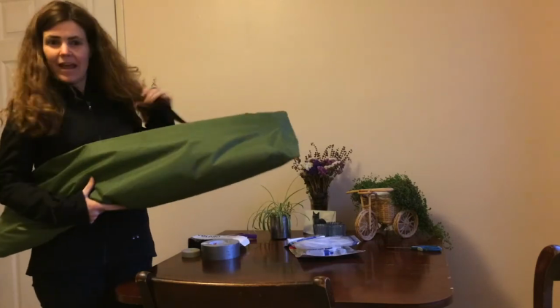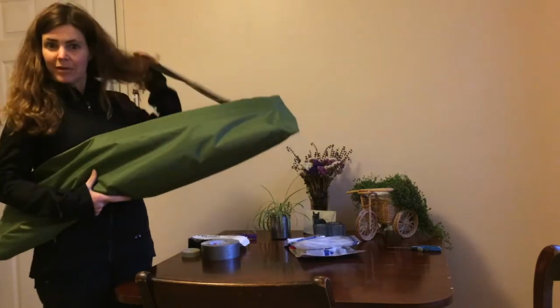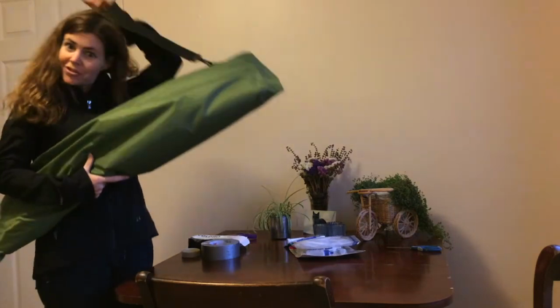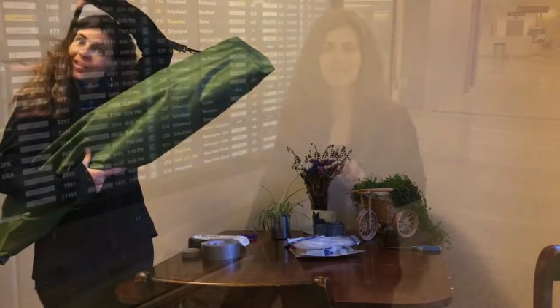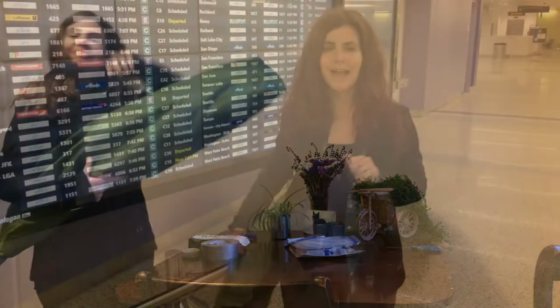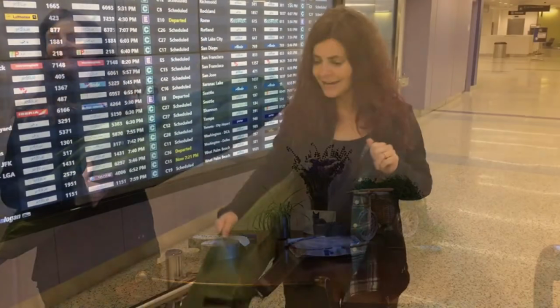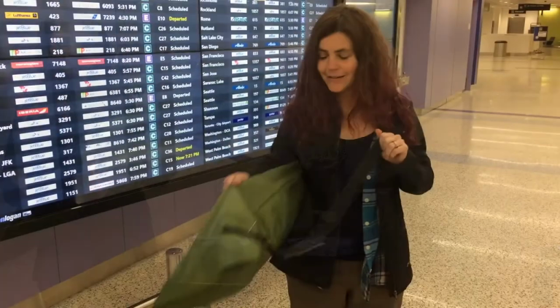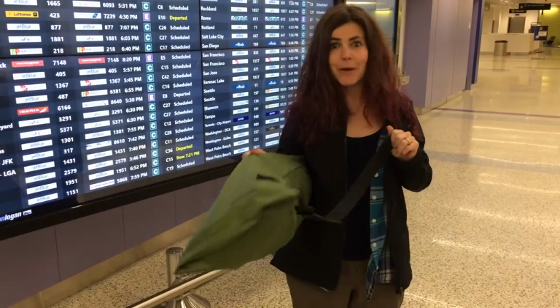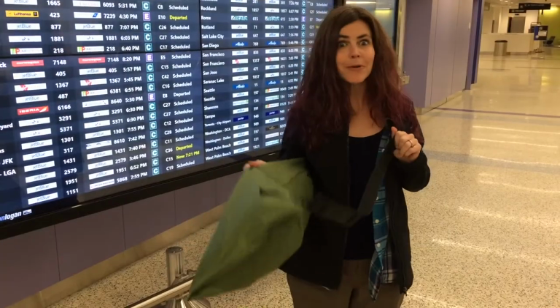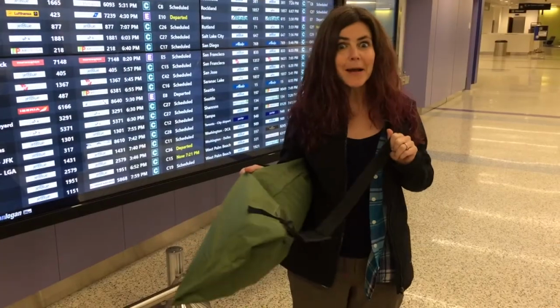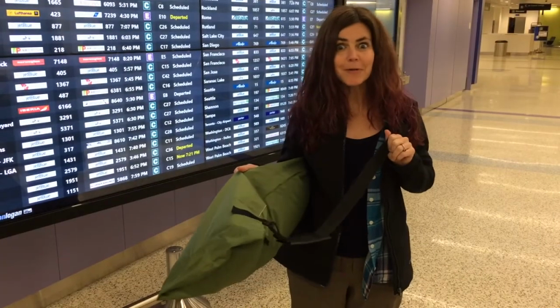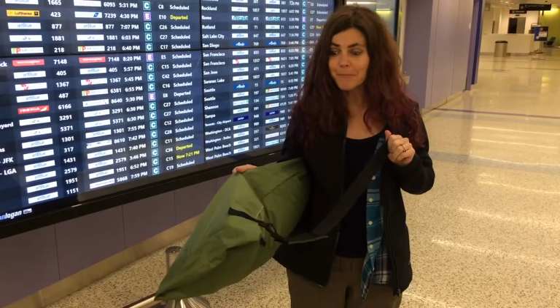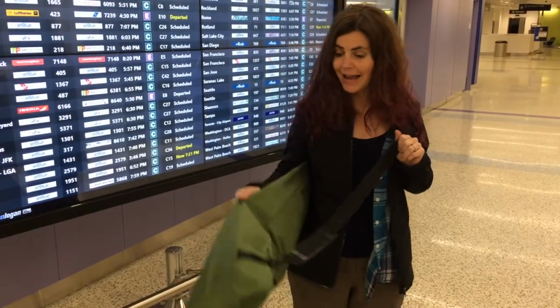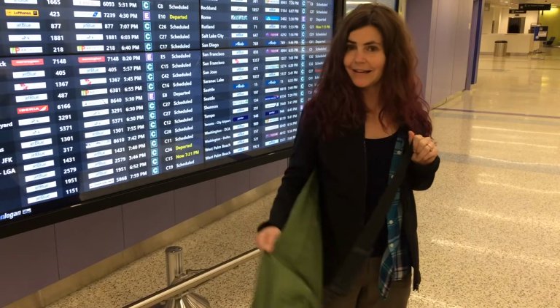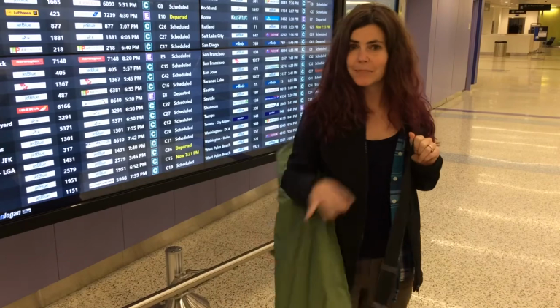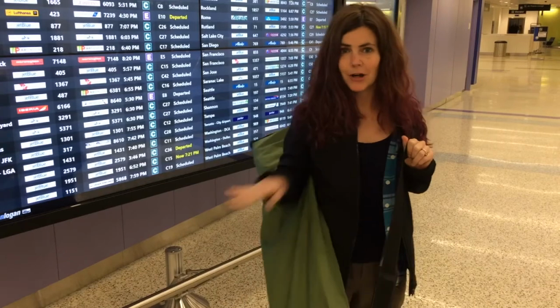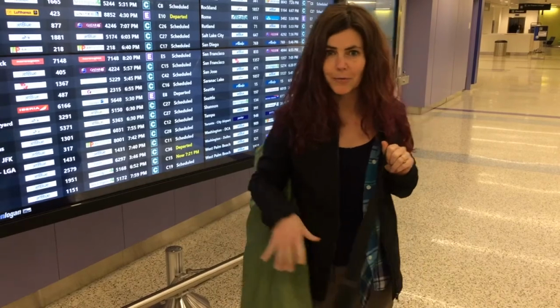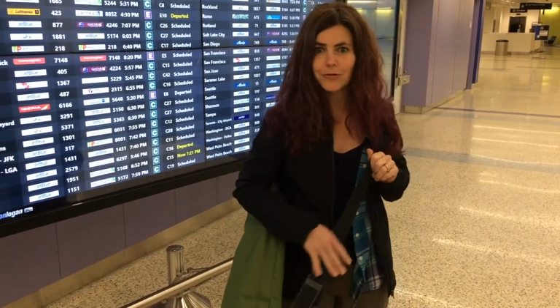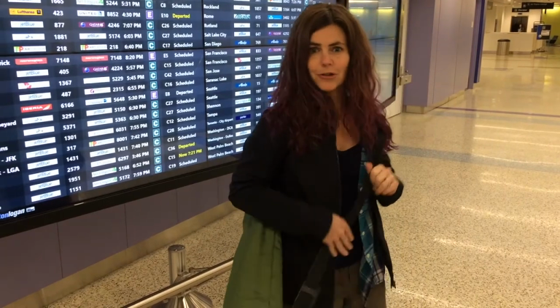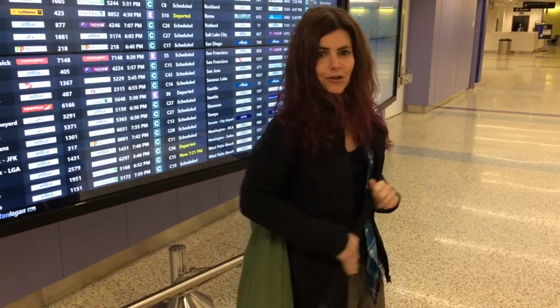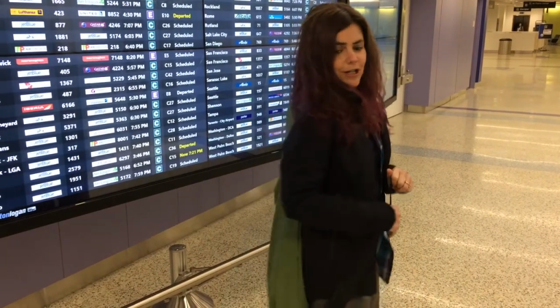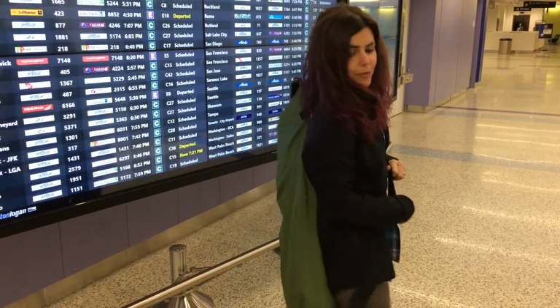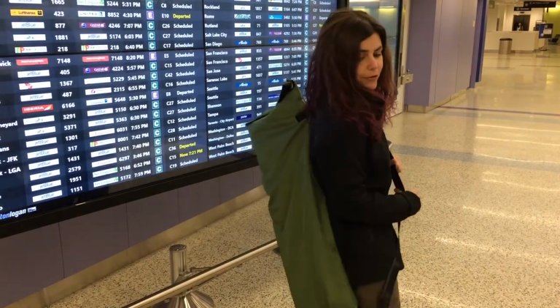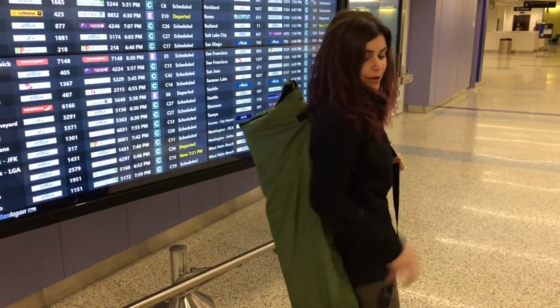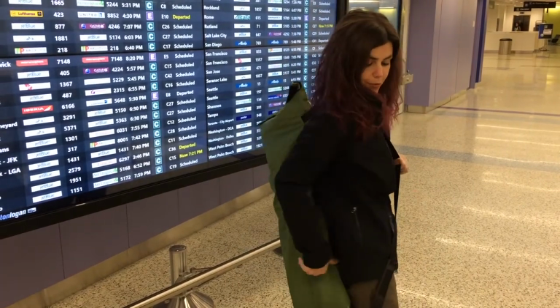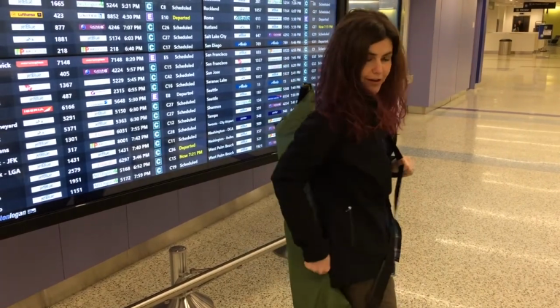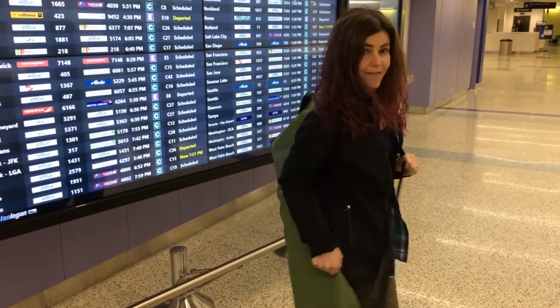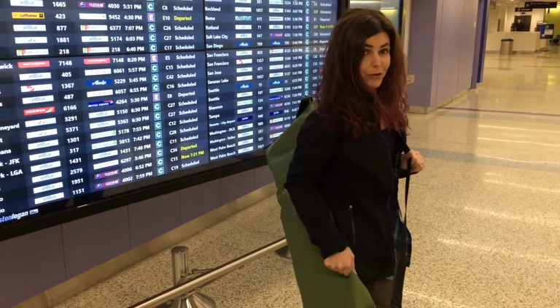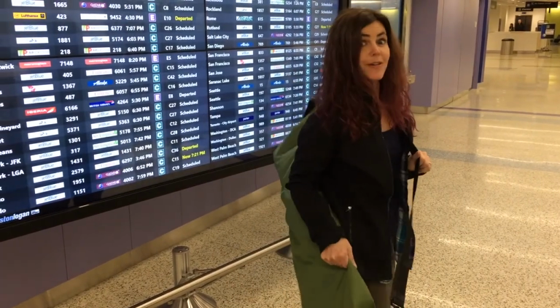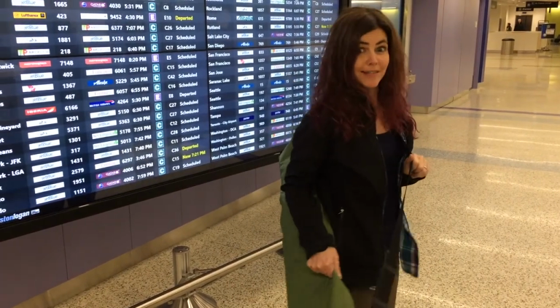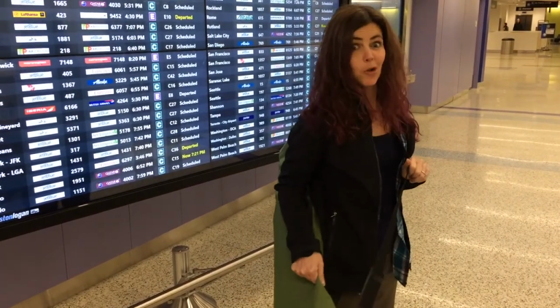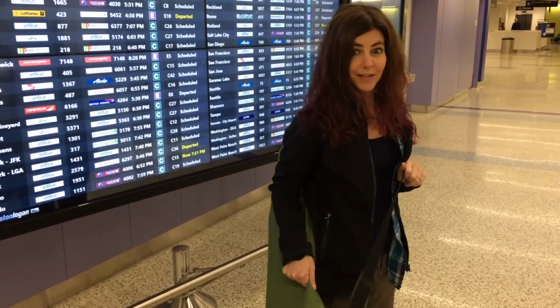Happy adventuring! I'm pretty happy with the bag - it's made it all the way through security and through the airport, and the velcro is still holding.